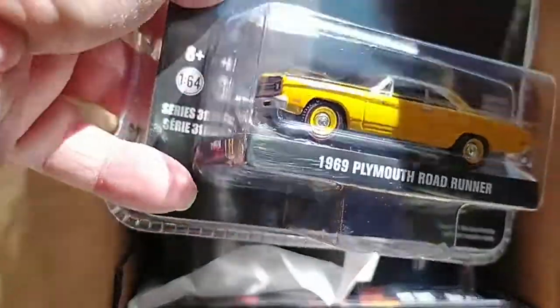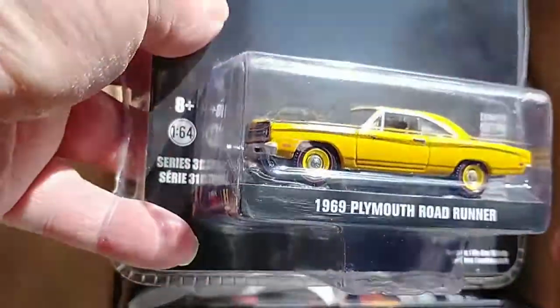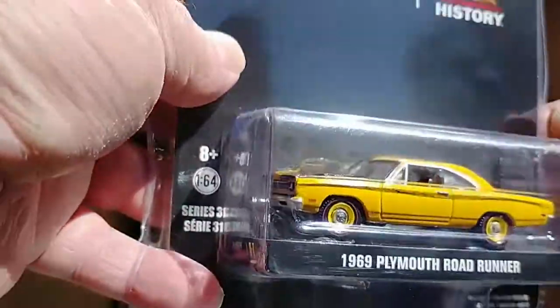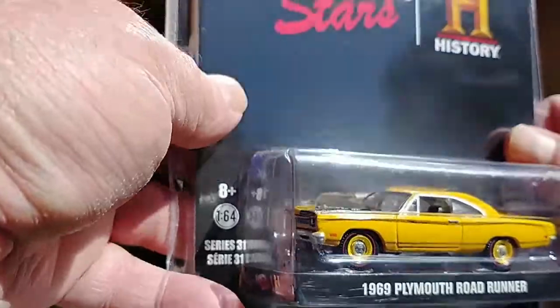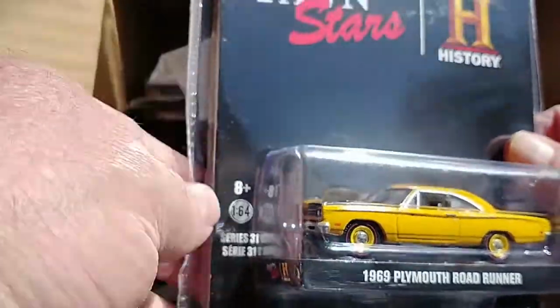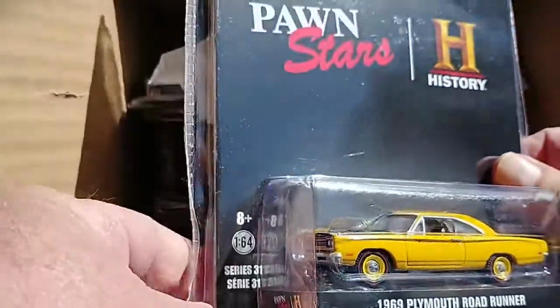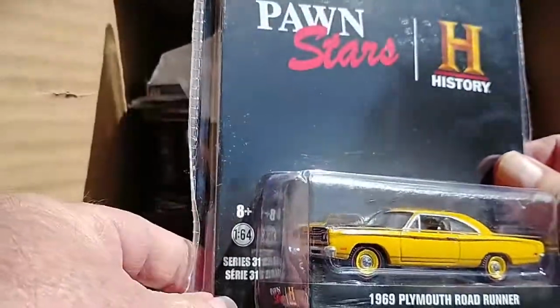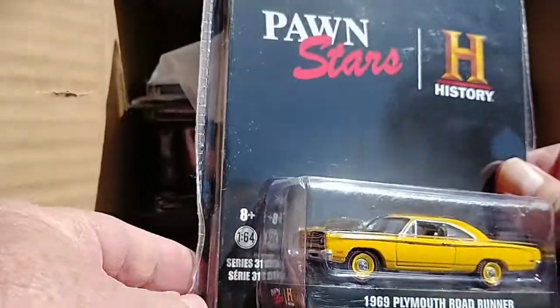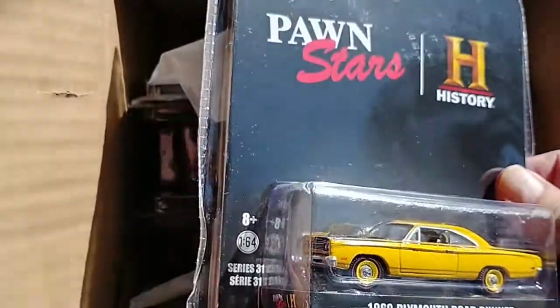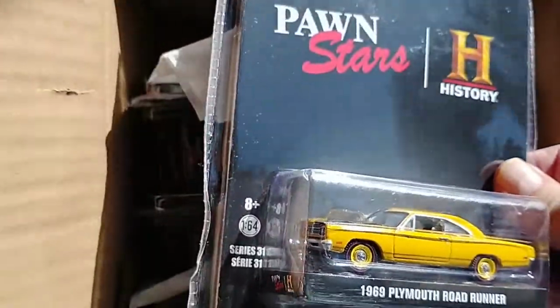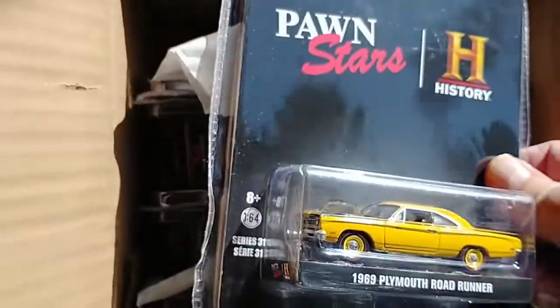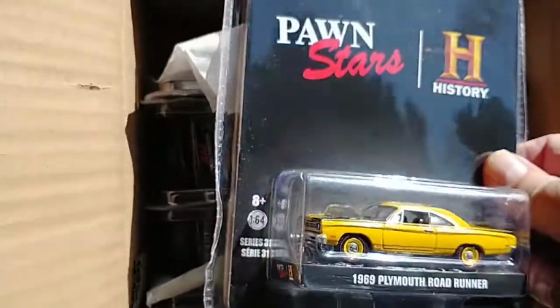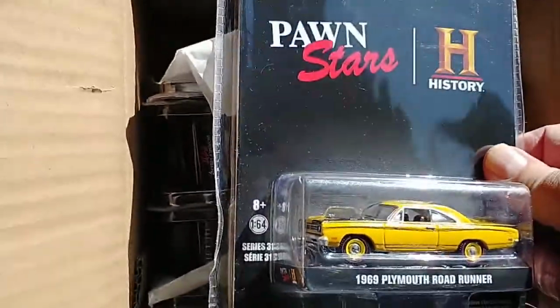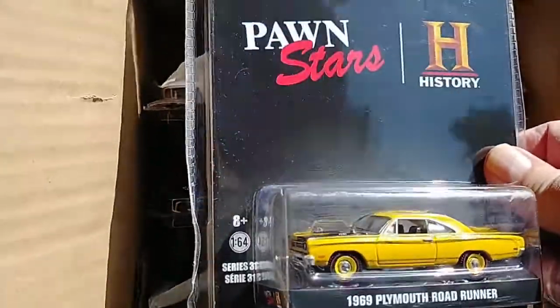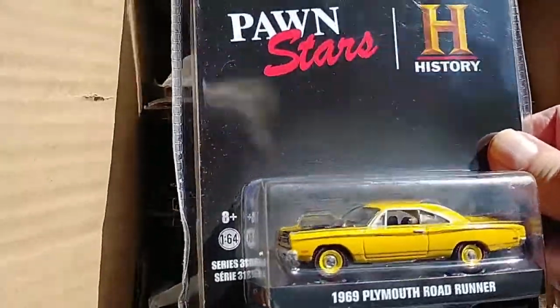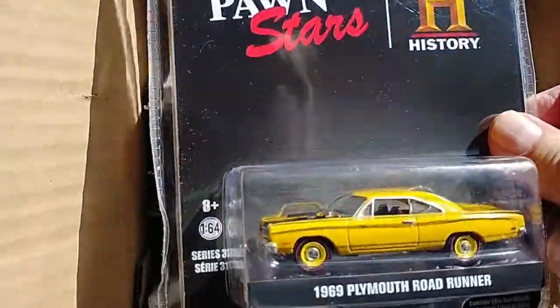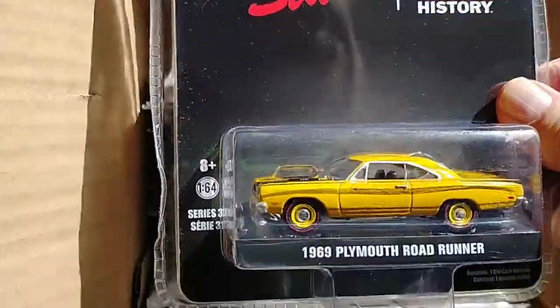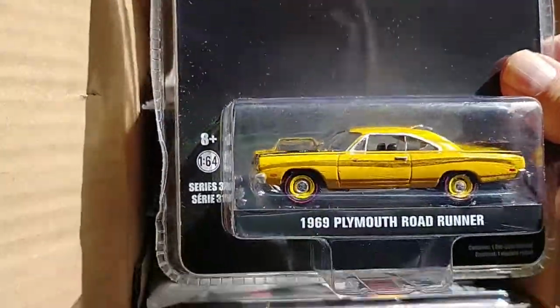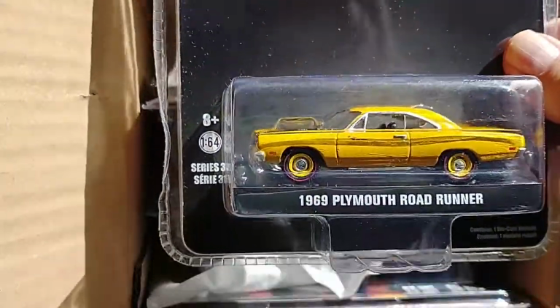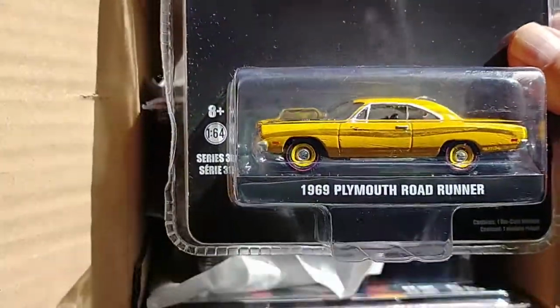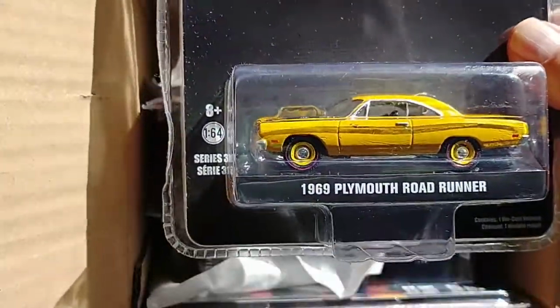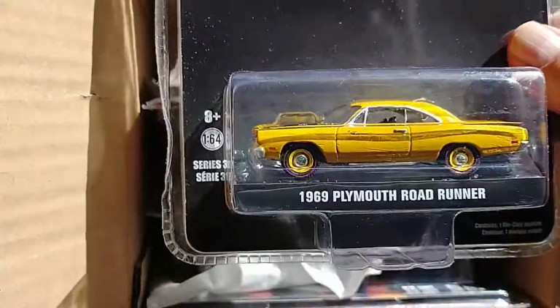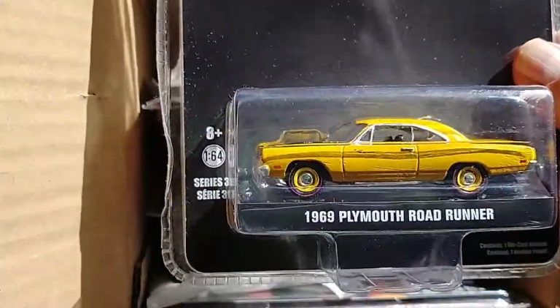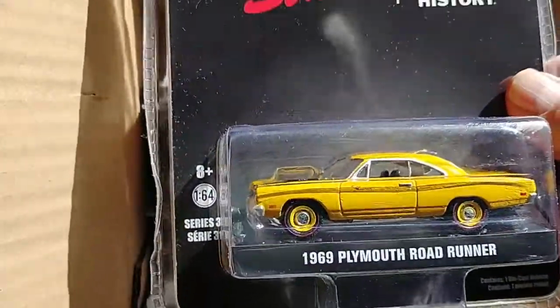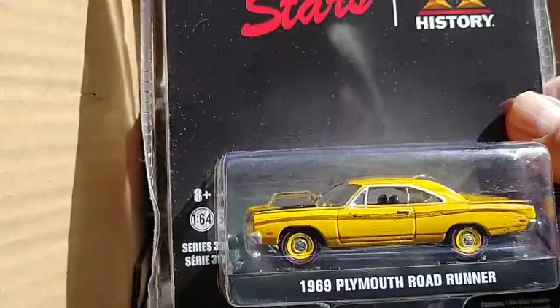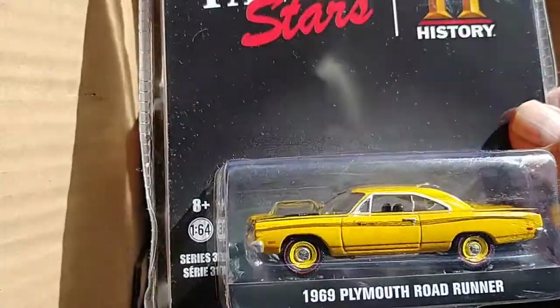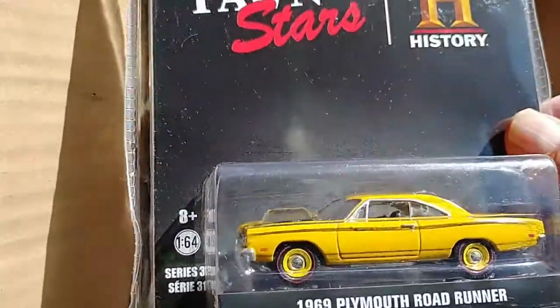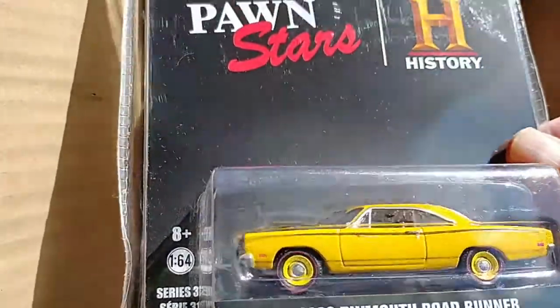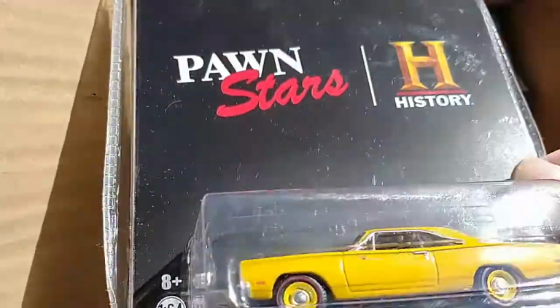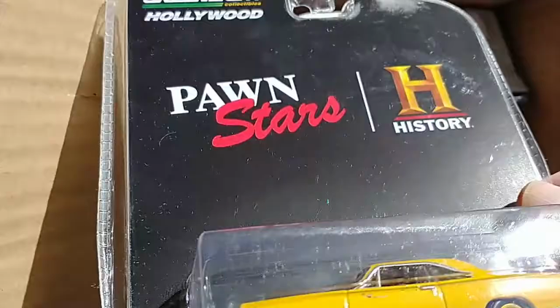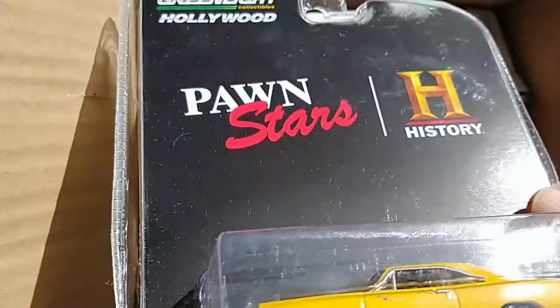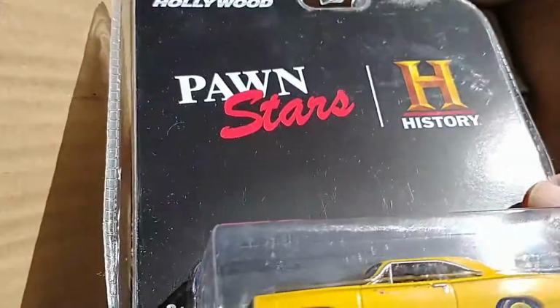A Rick's 1969 Plymouth Roadrunner from Pawn Stars.